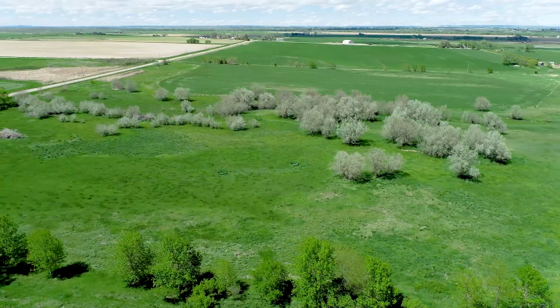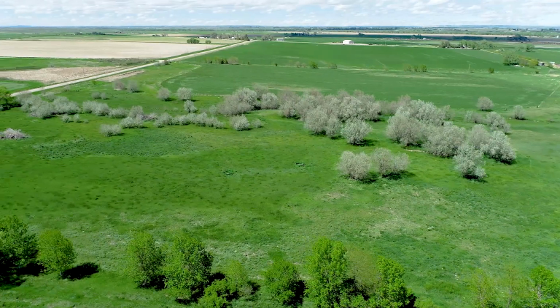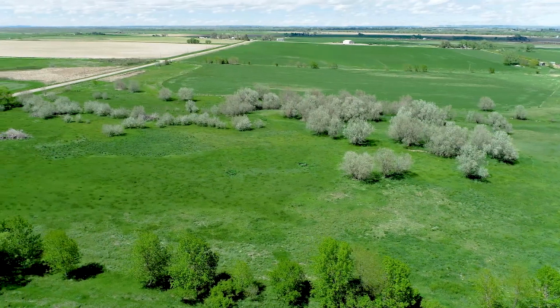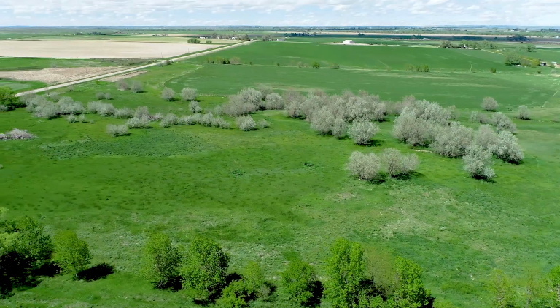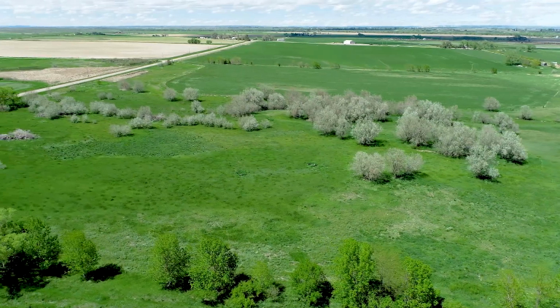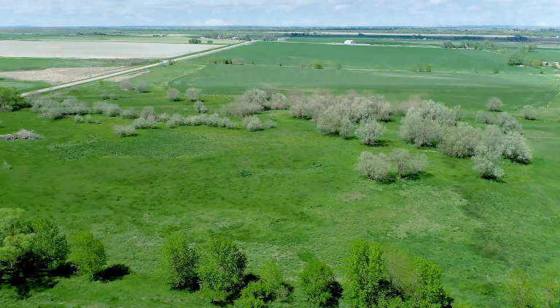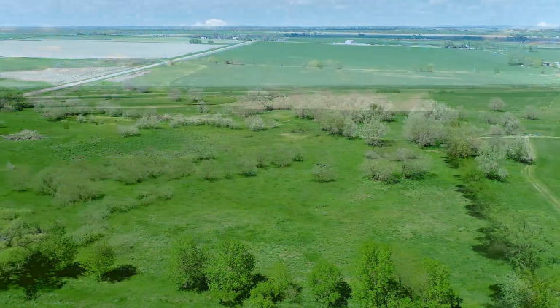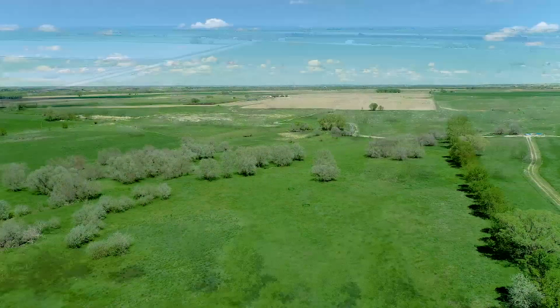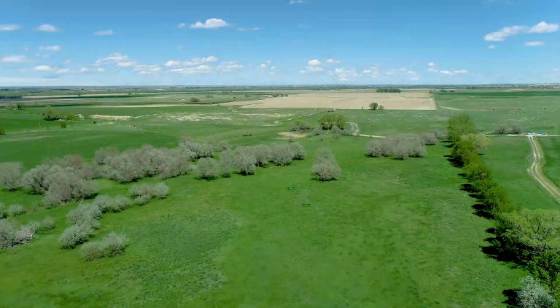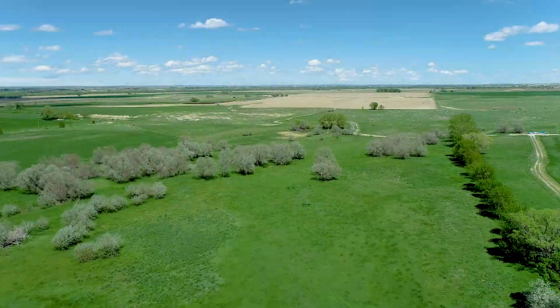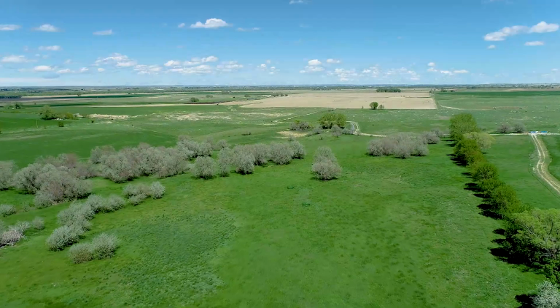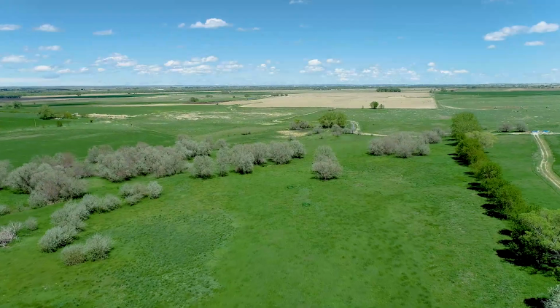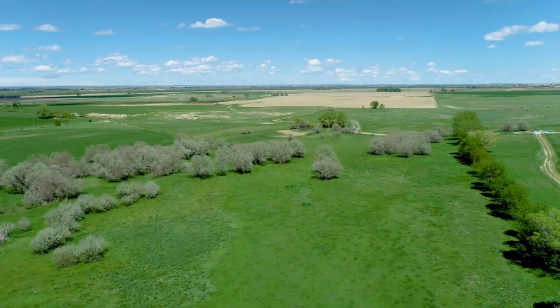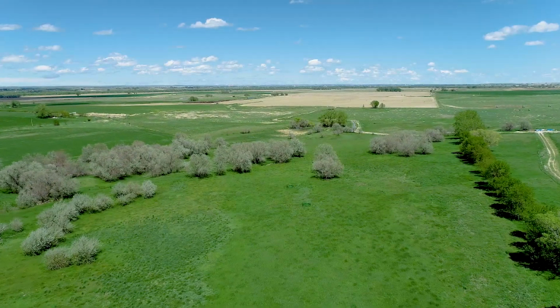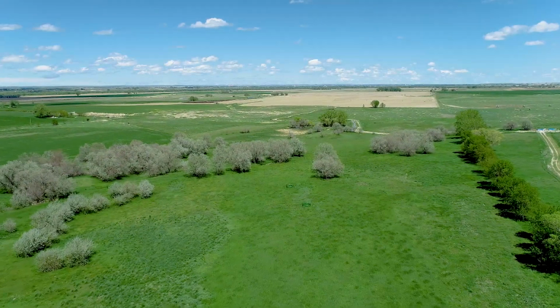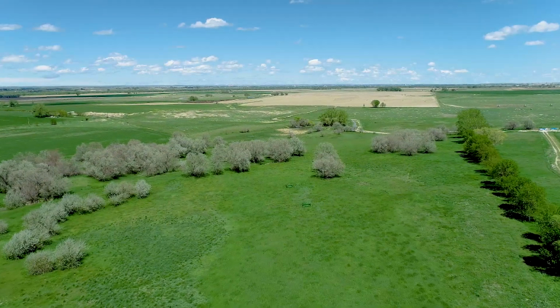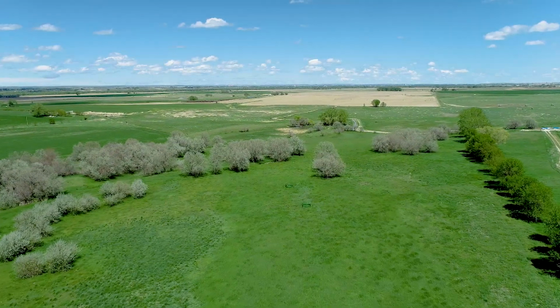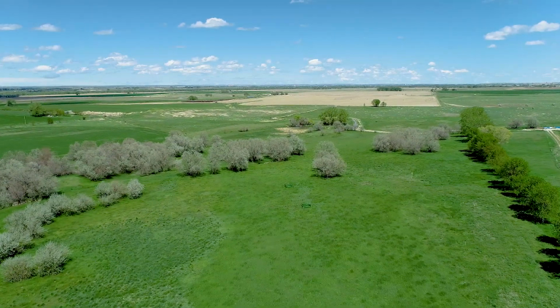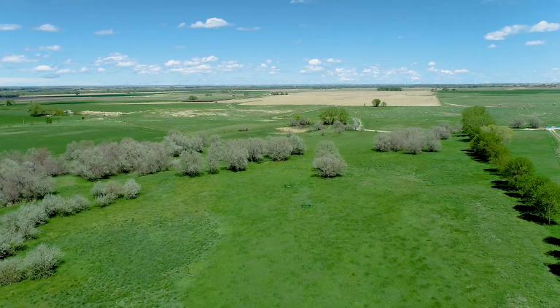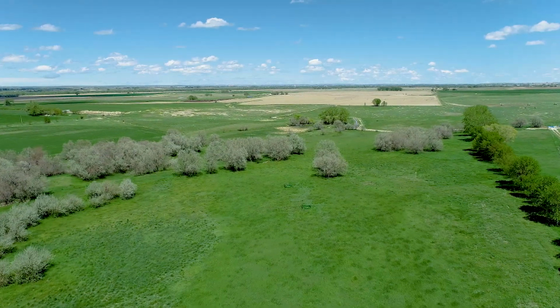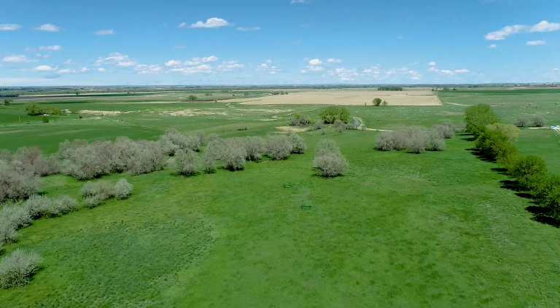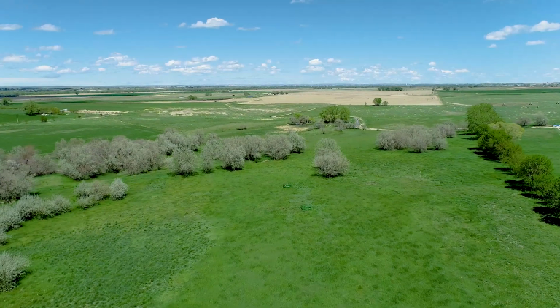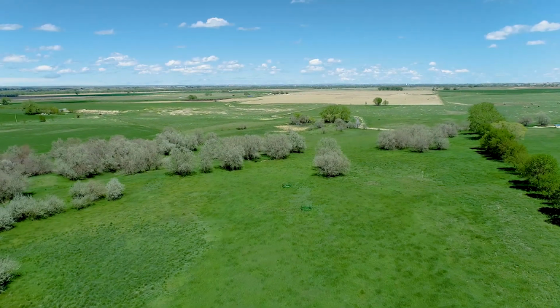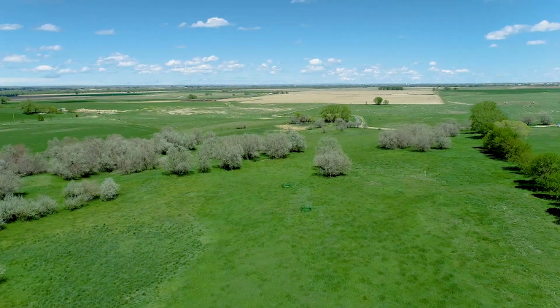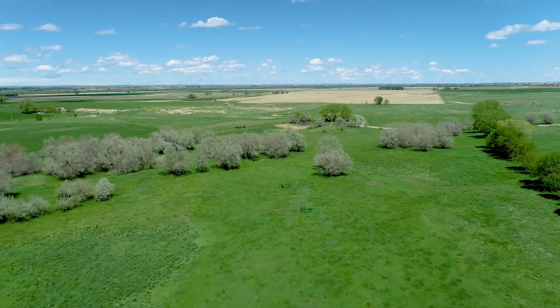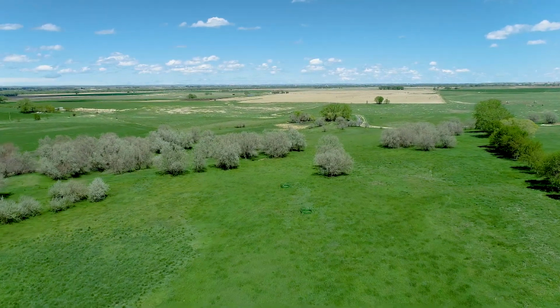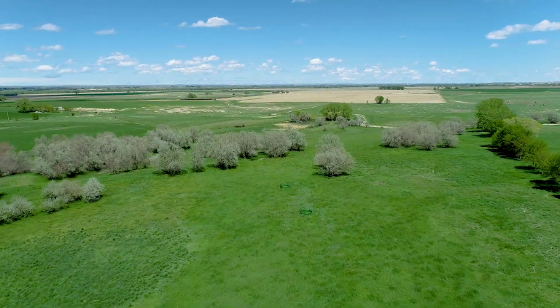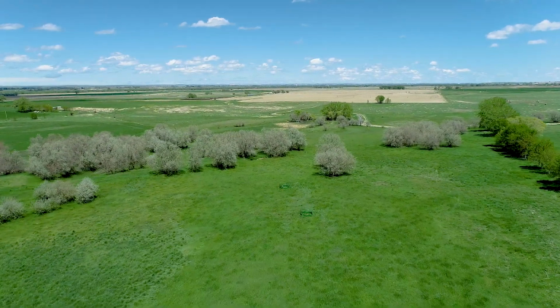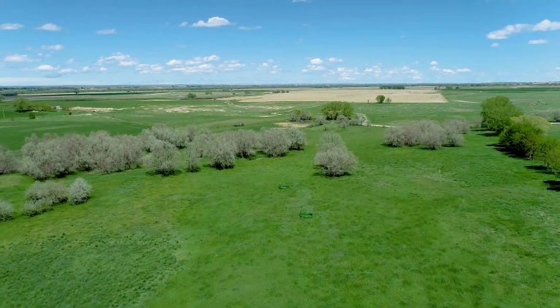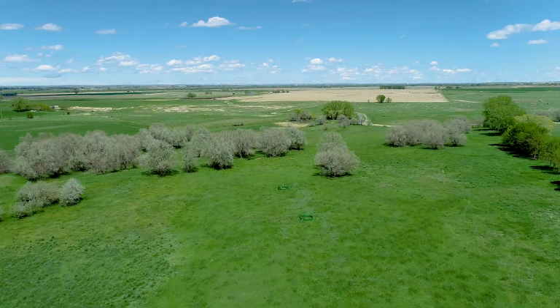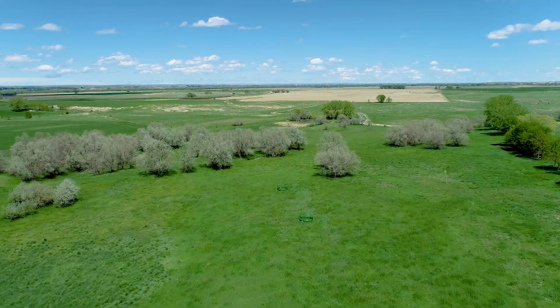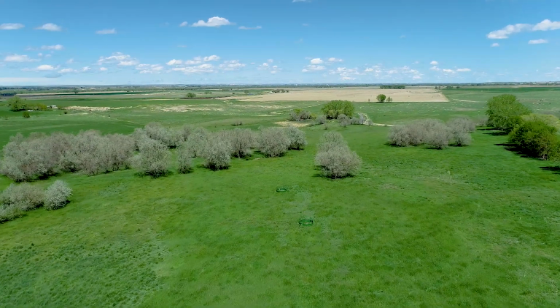Located 3,800 feet above sea level, this area of Nebraska averages 14 inches of rainfall annually.